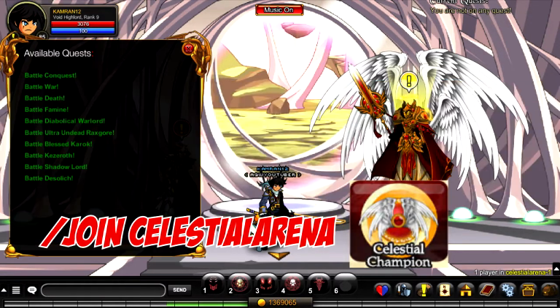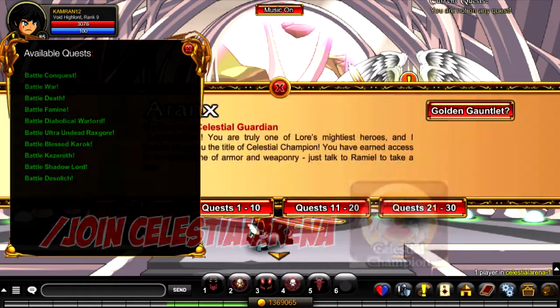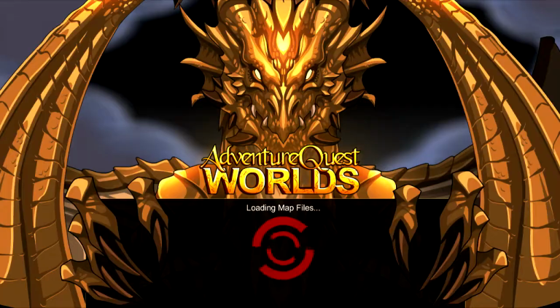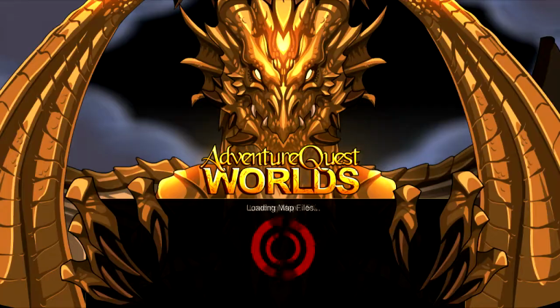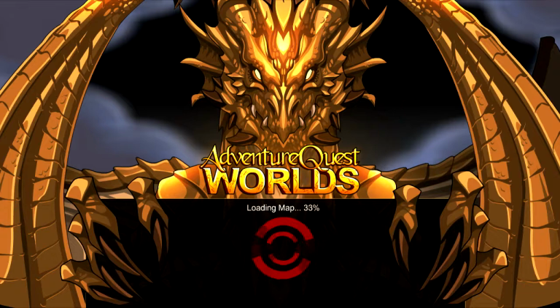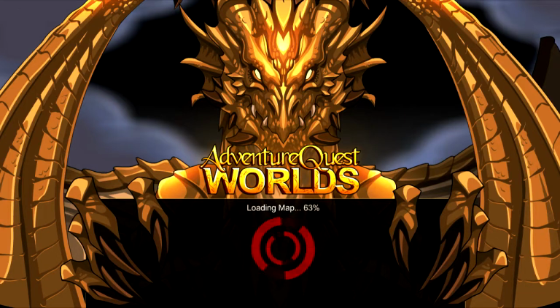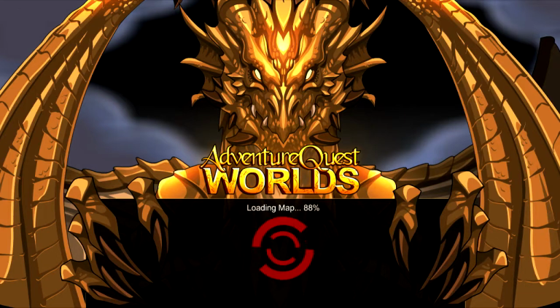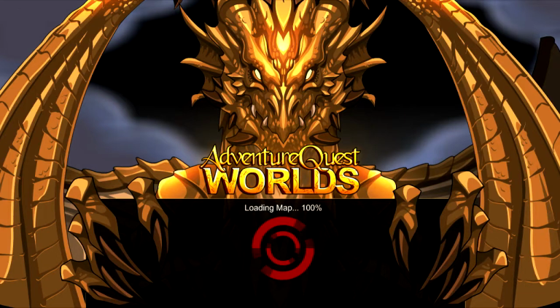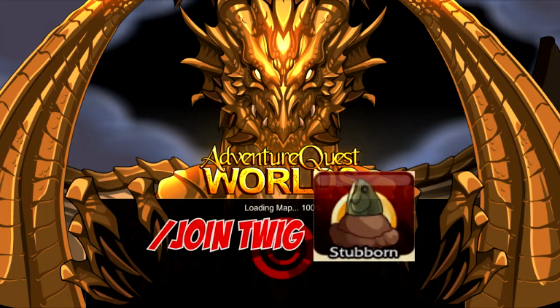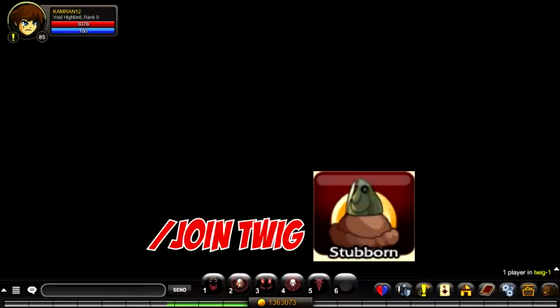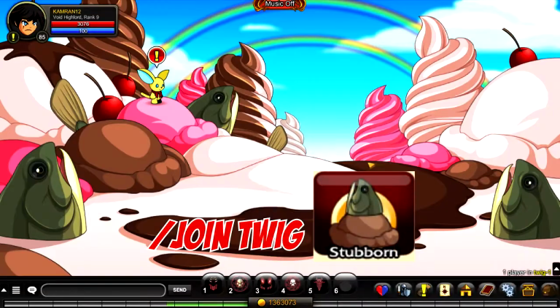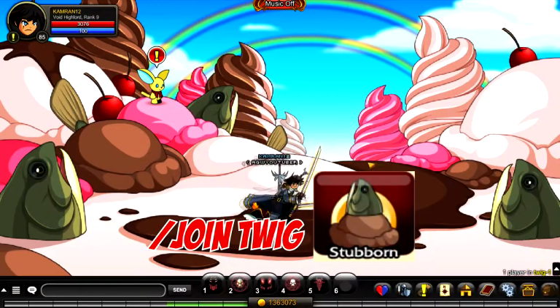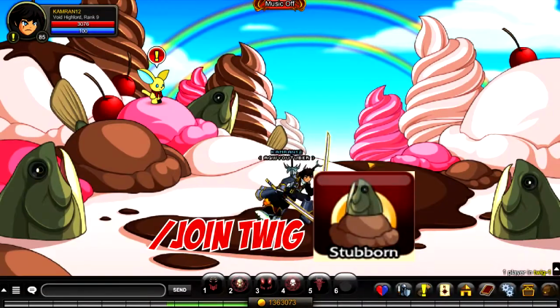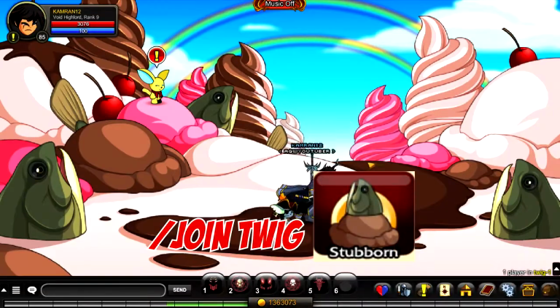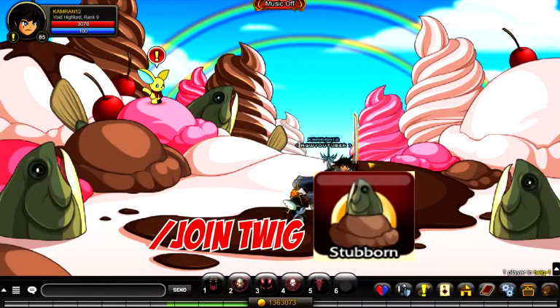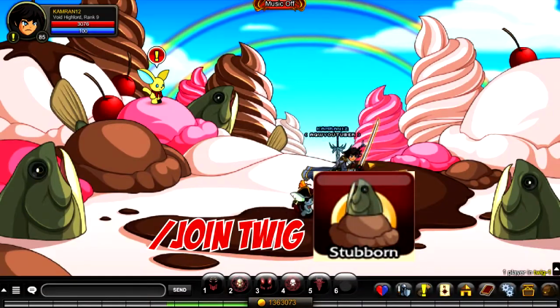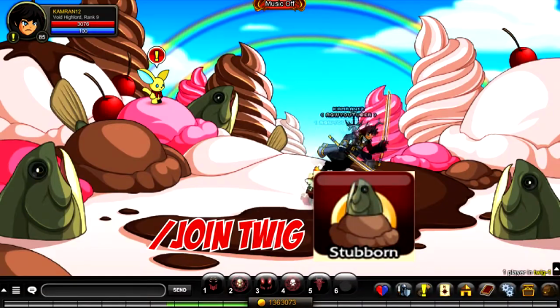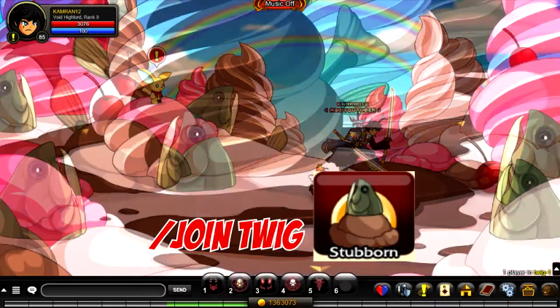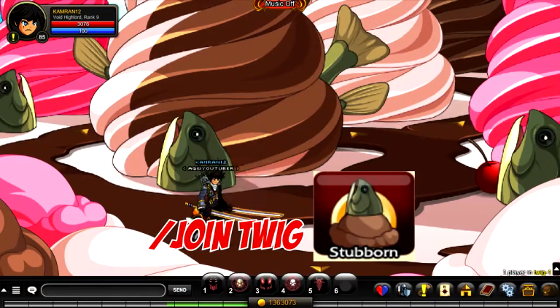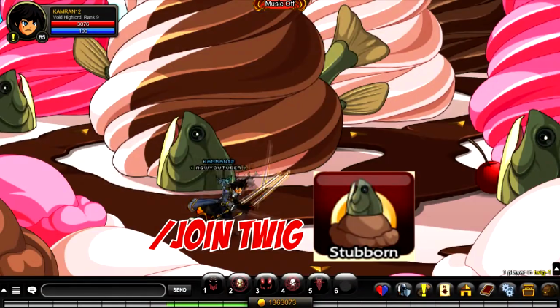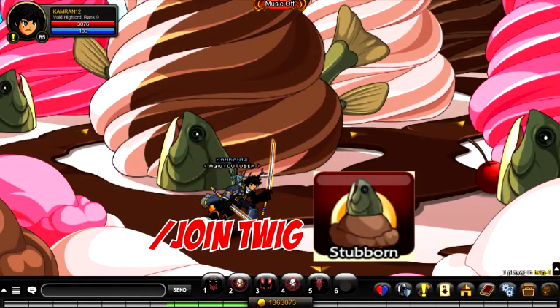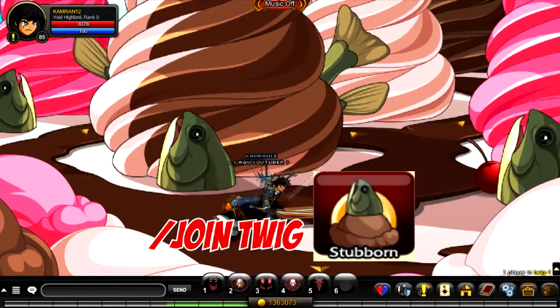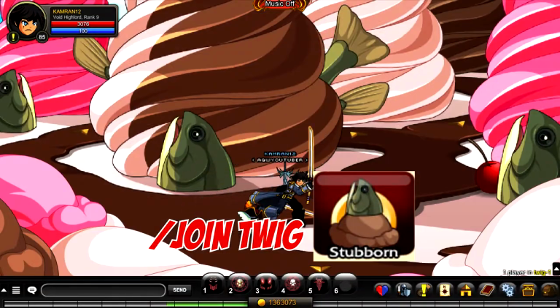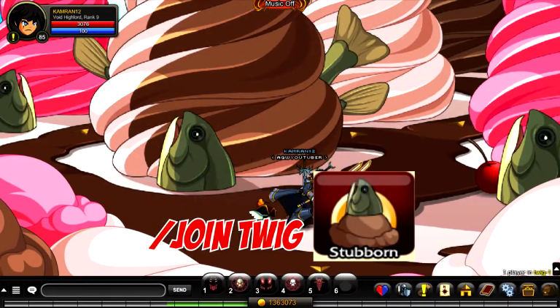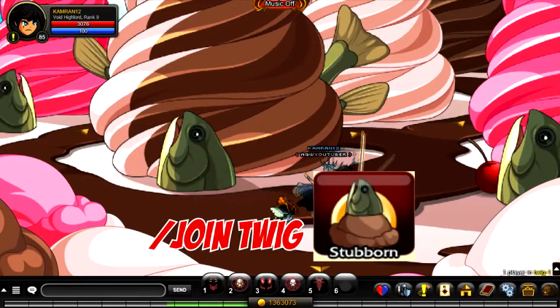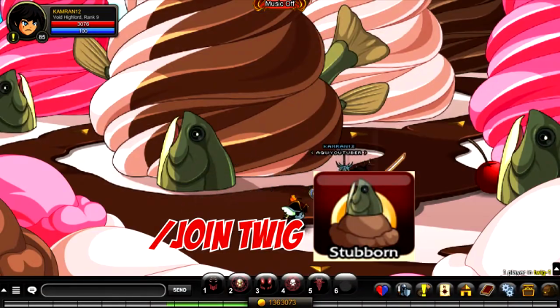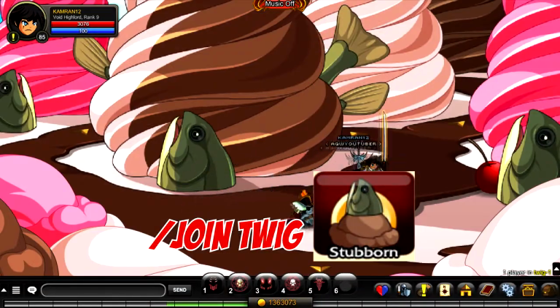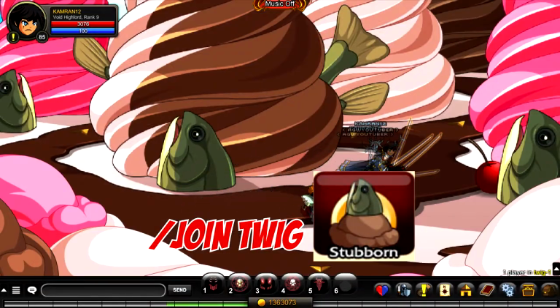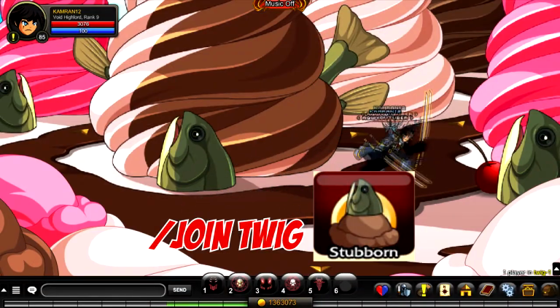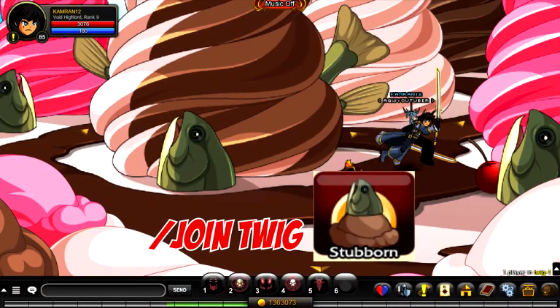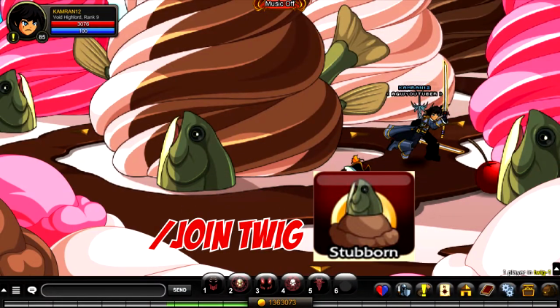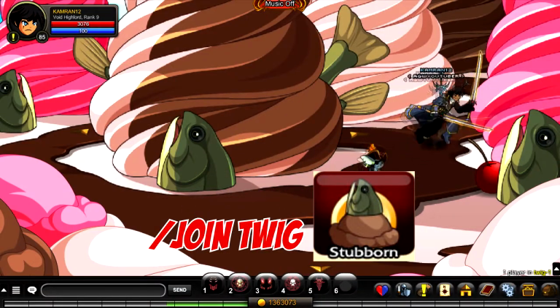The third badge is called Stubborn. To unlock it, slash join twig and walk through this room 100 times.